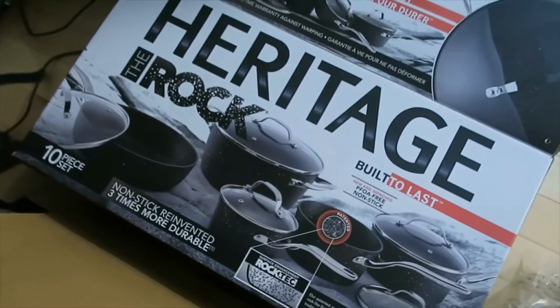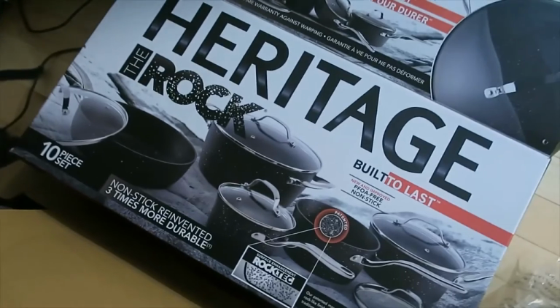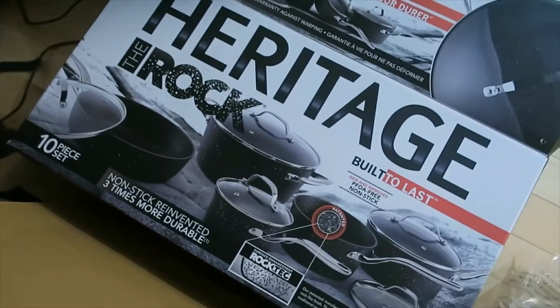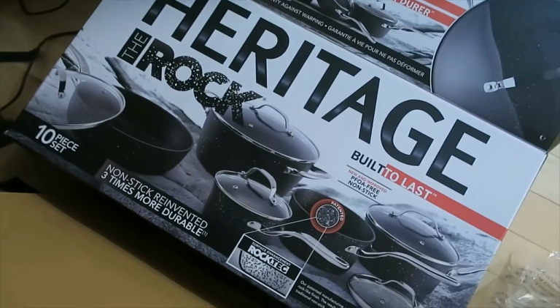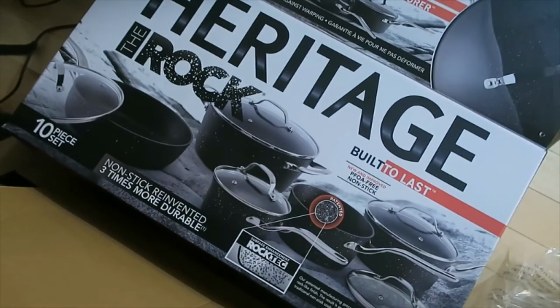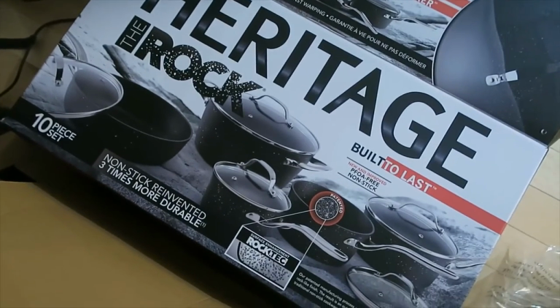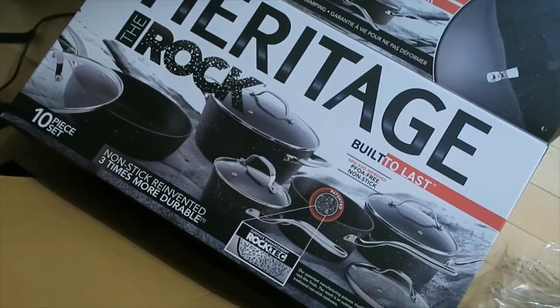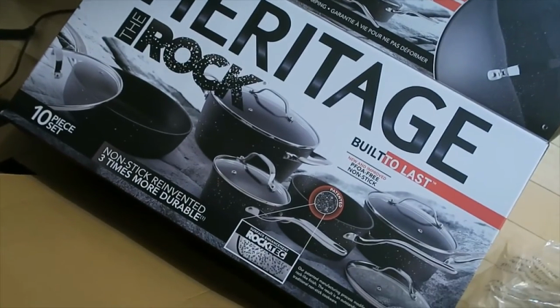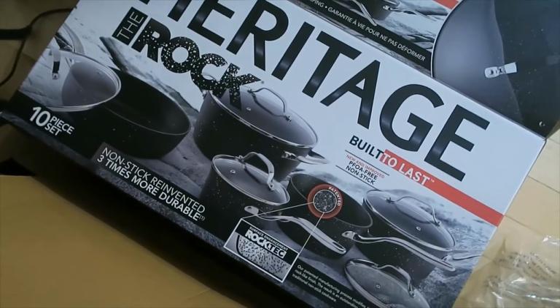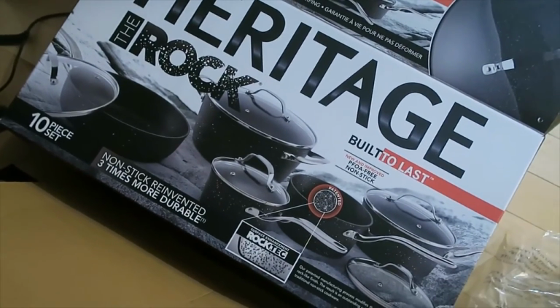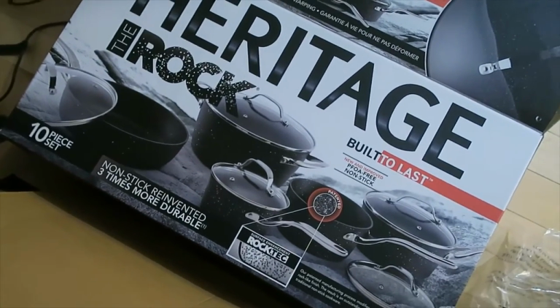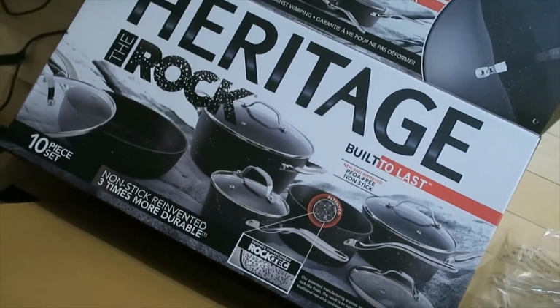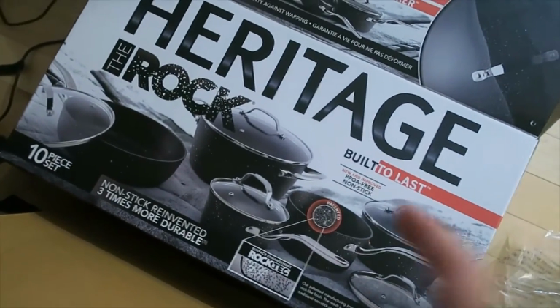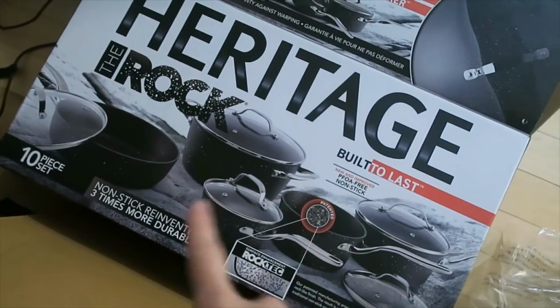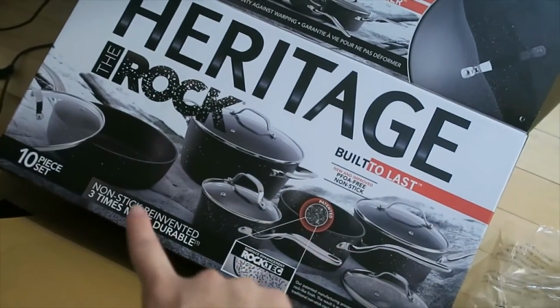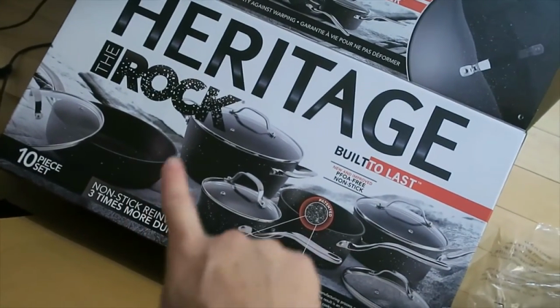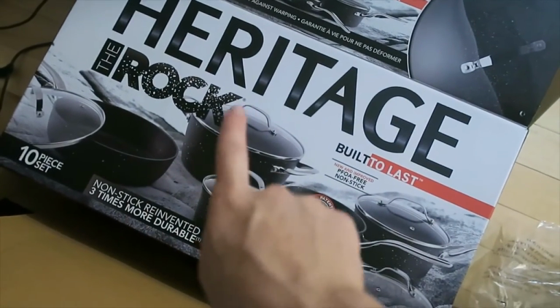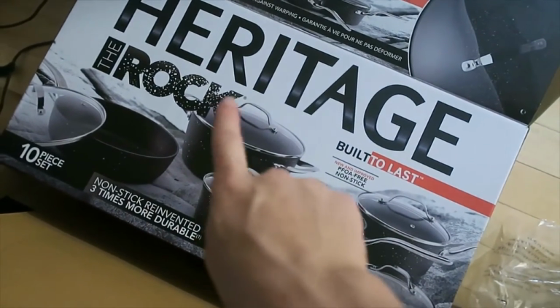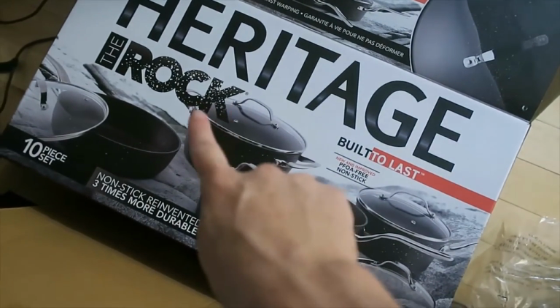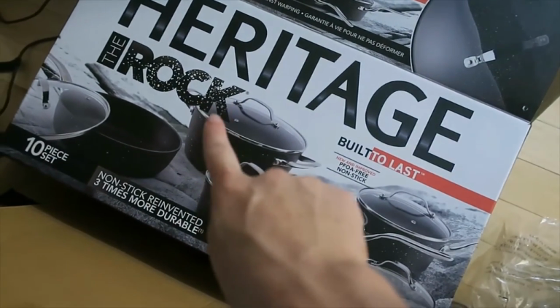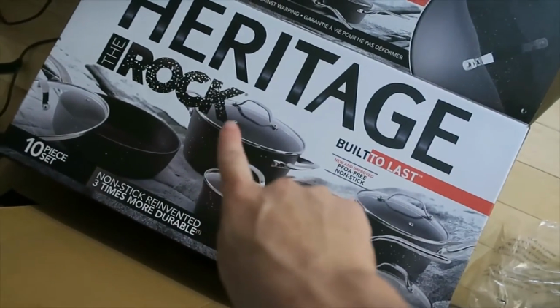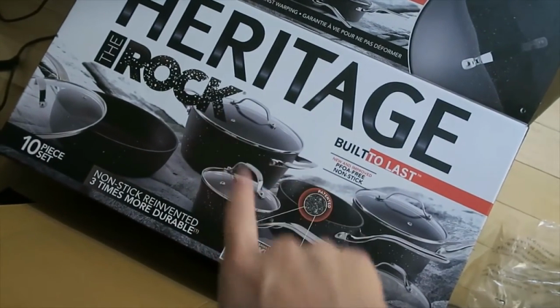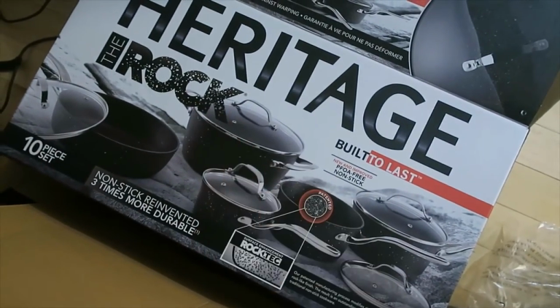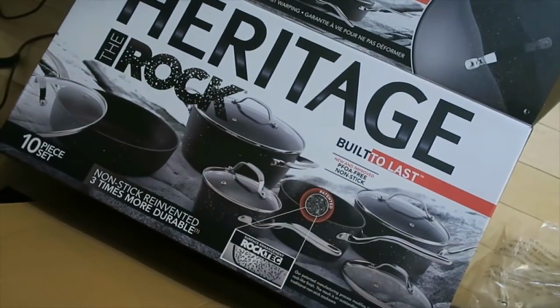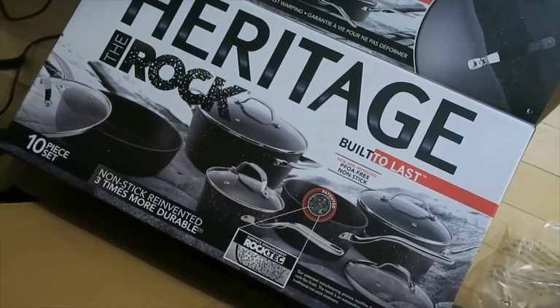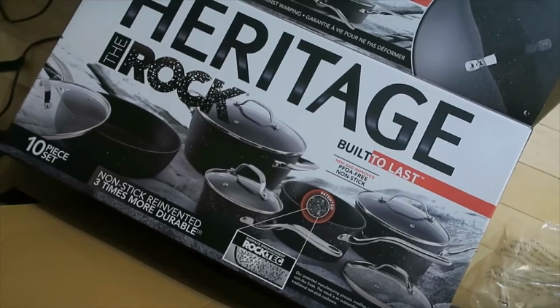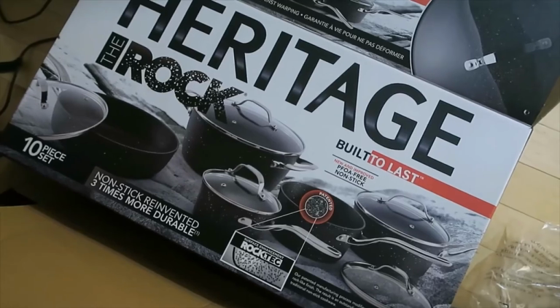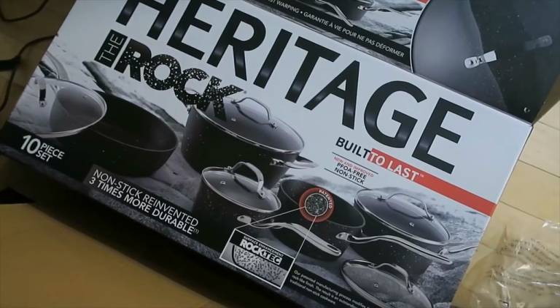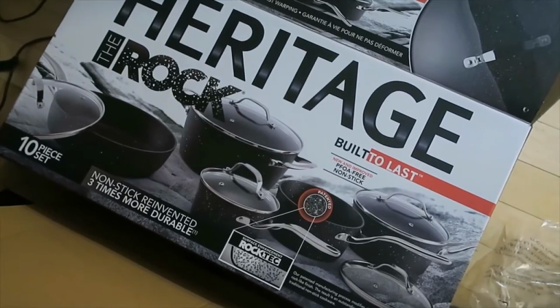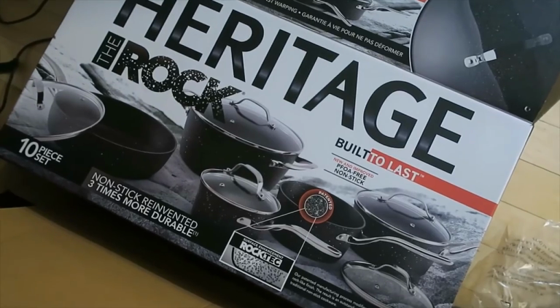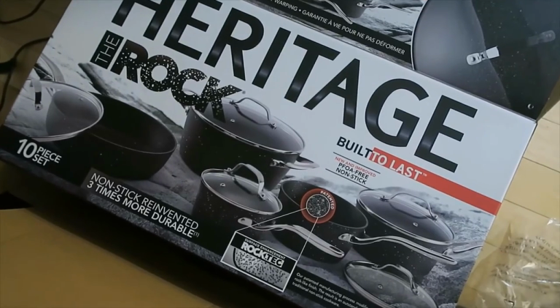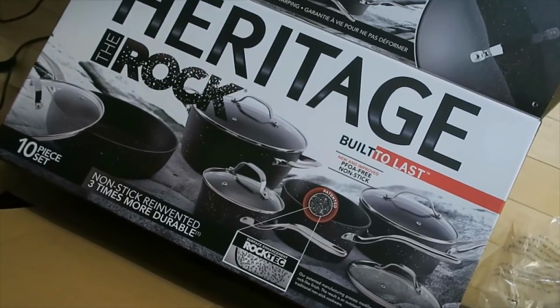Today is Black Friday and I got this 10-piece Rock Heritage set — regularly $600, for $150!